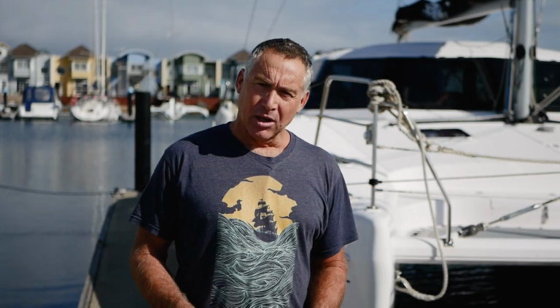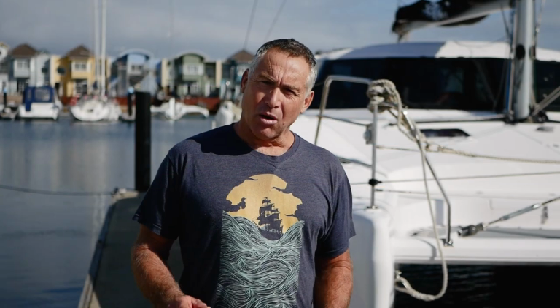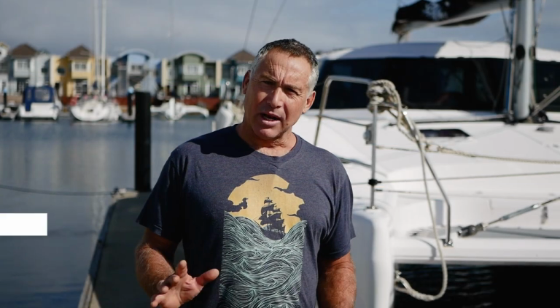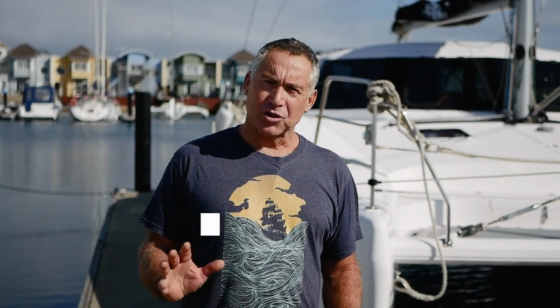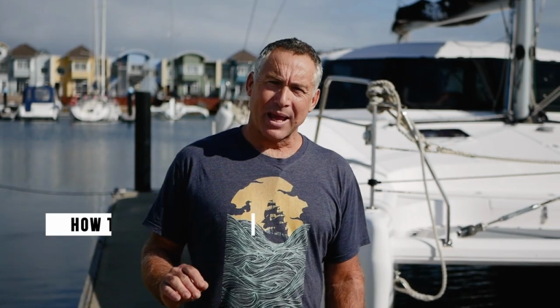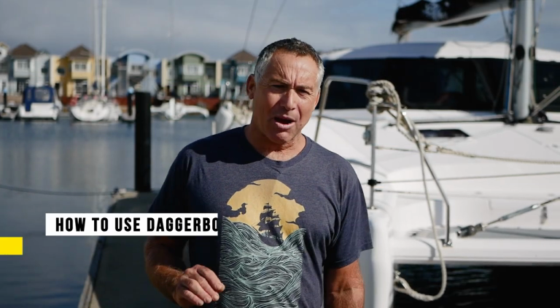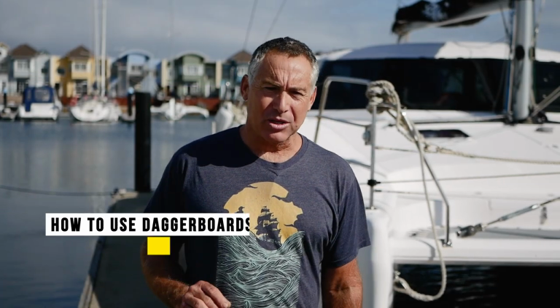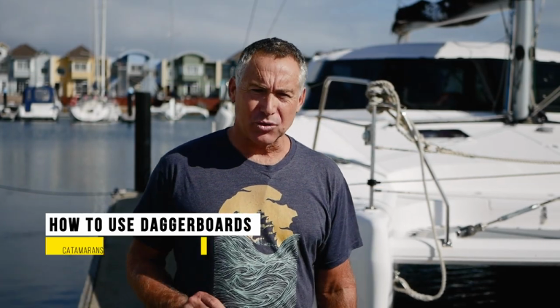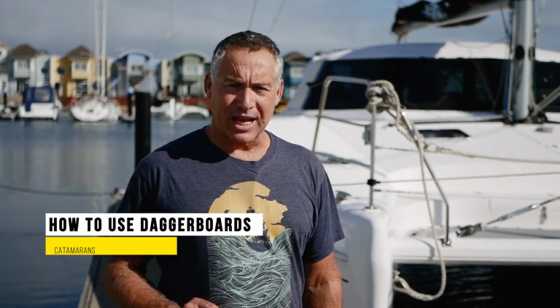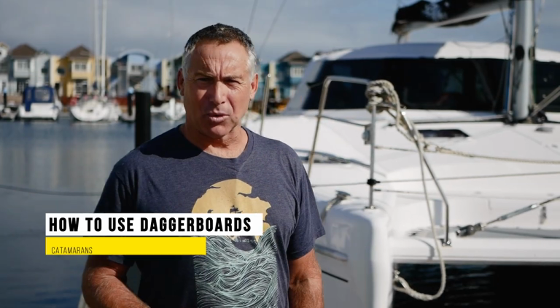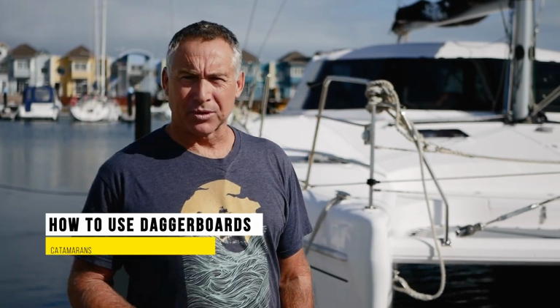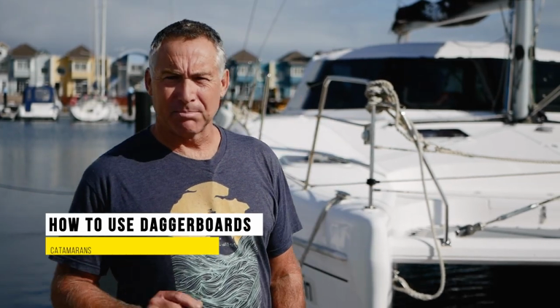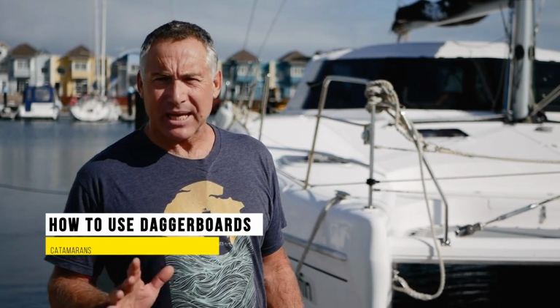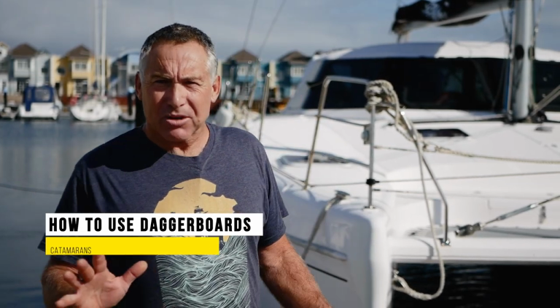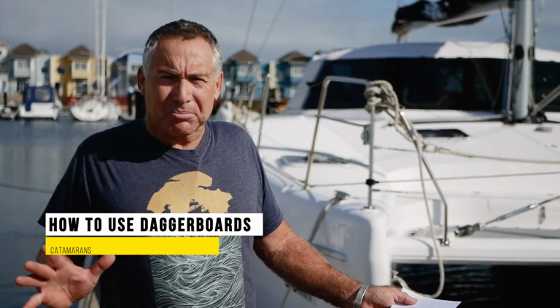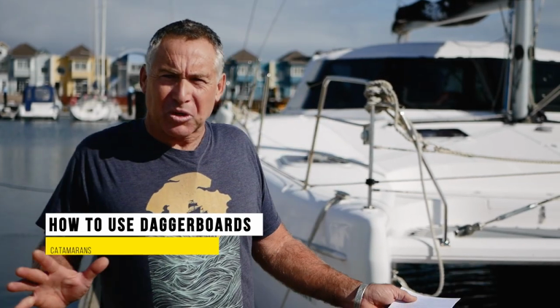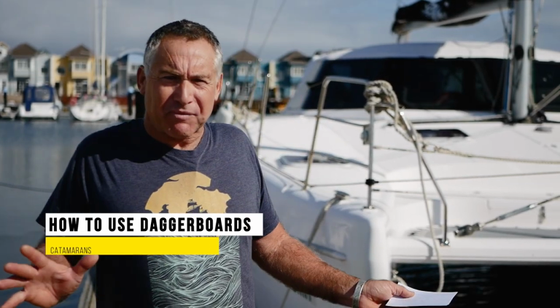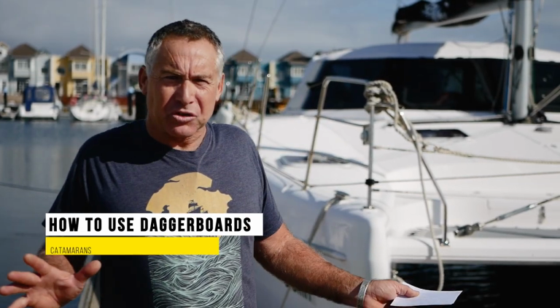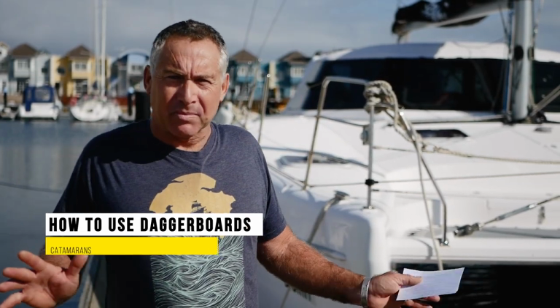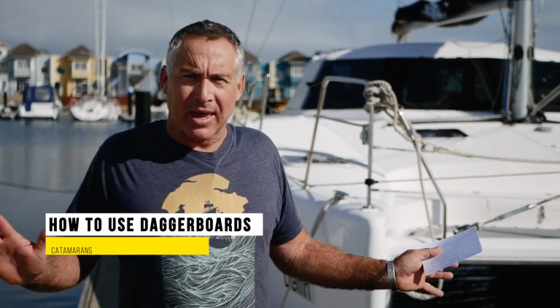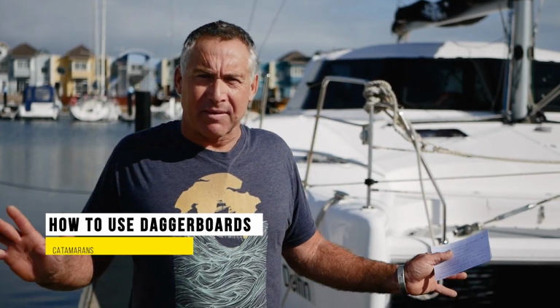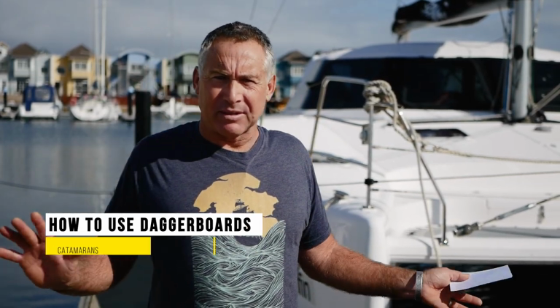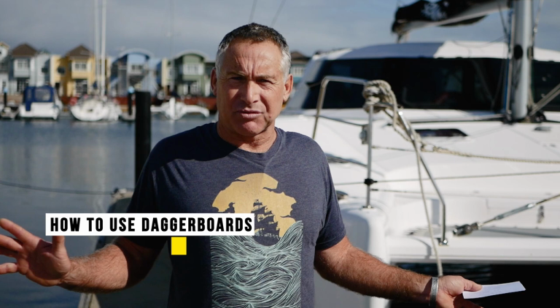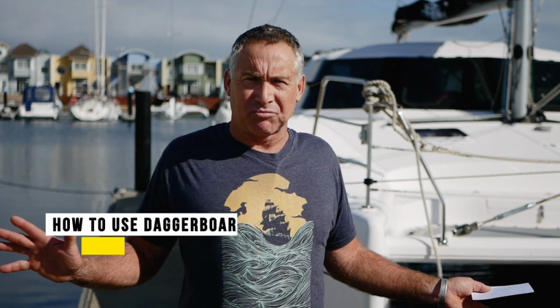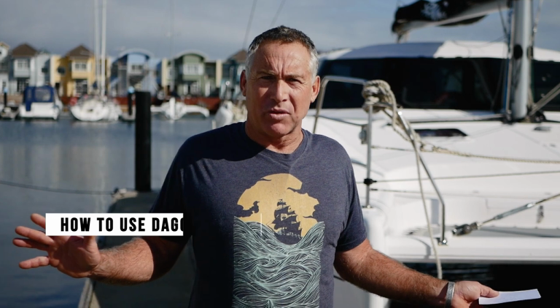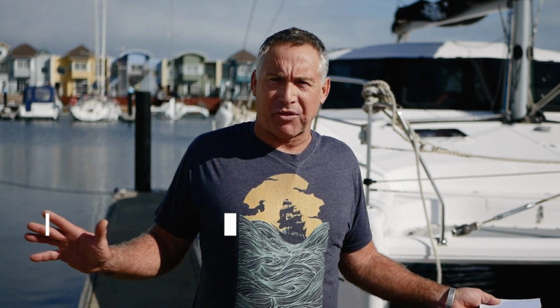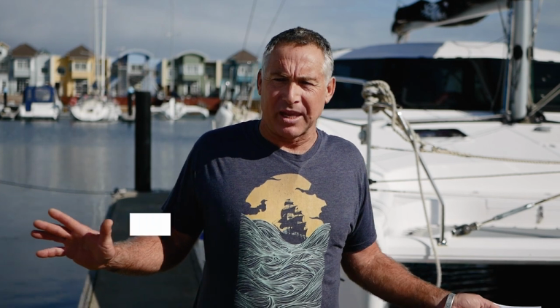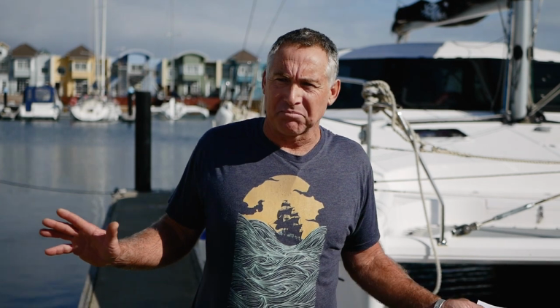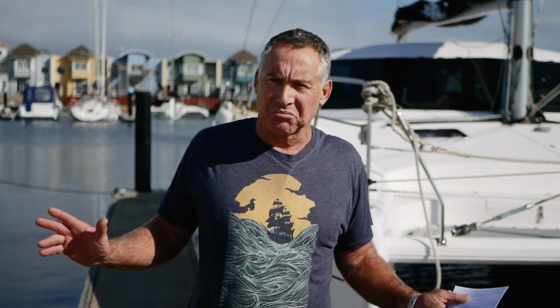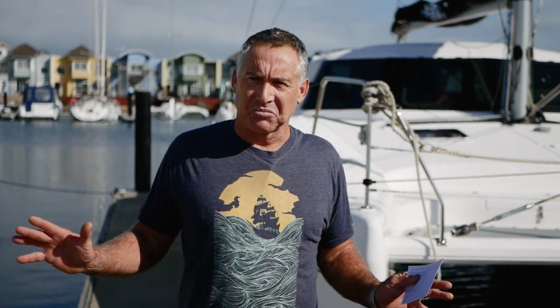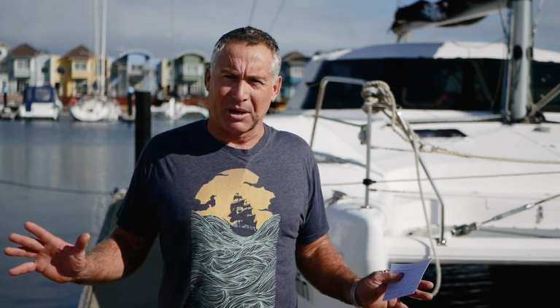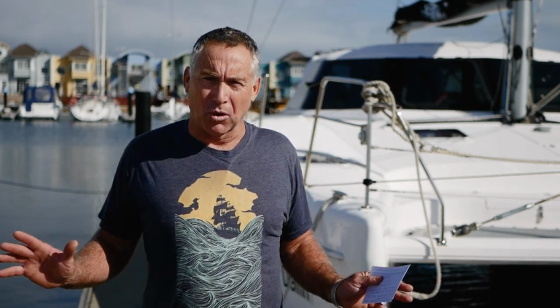Let's talk about how we use dagger boards. Mini keels don't have to use them — they're there and they just do their thing somewhat.